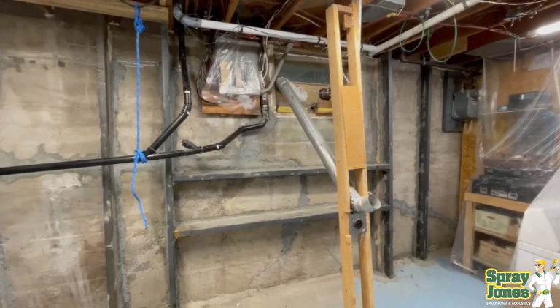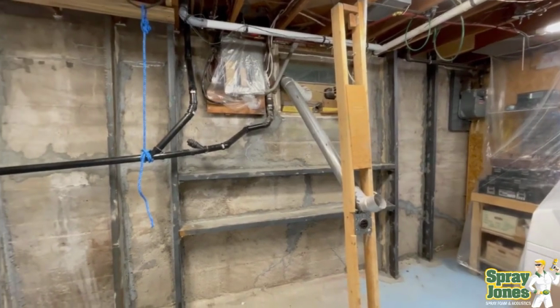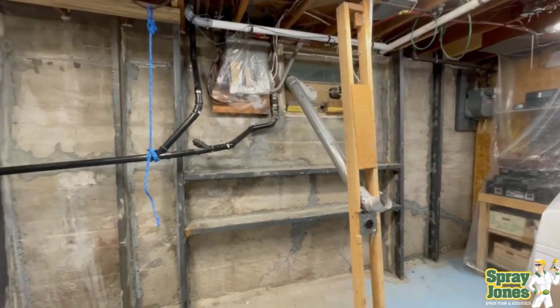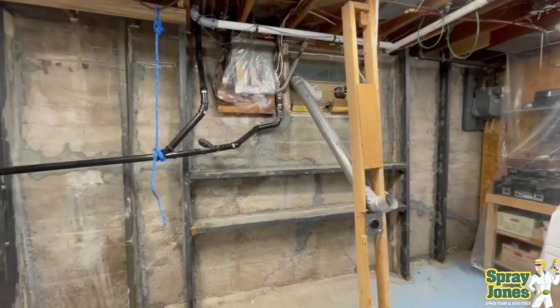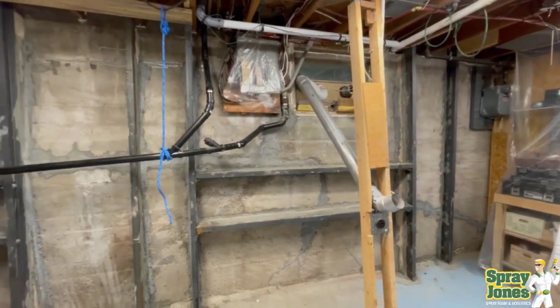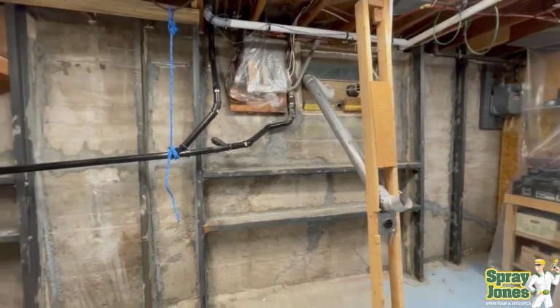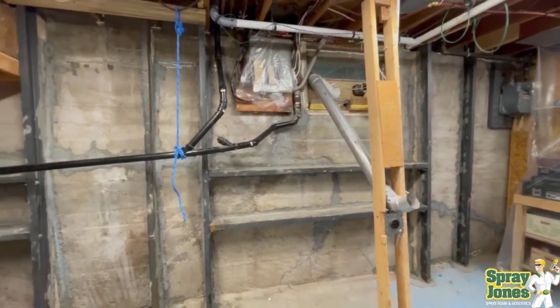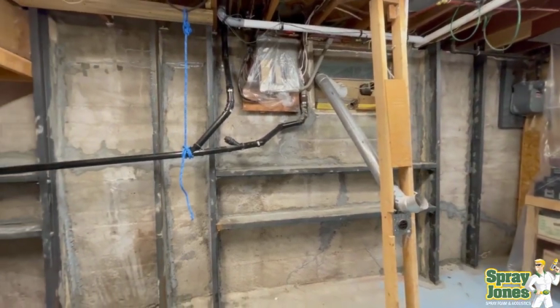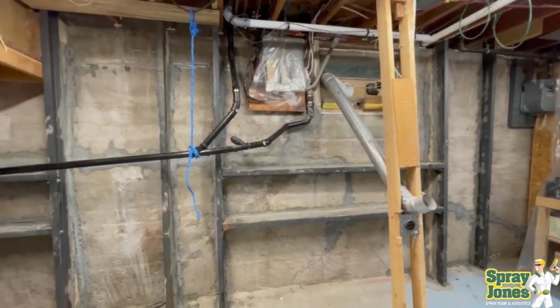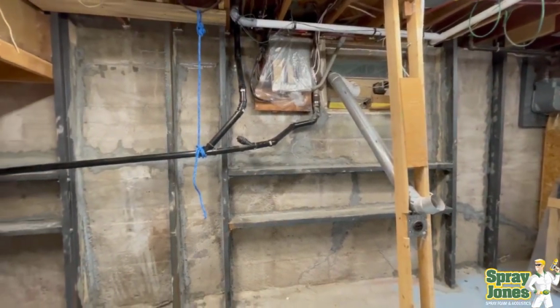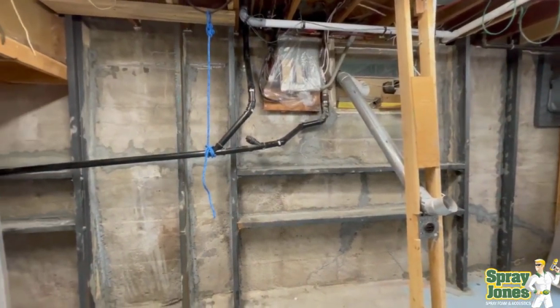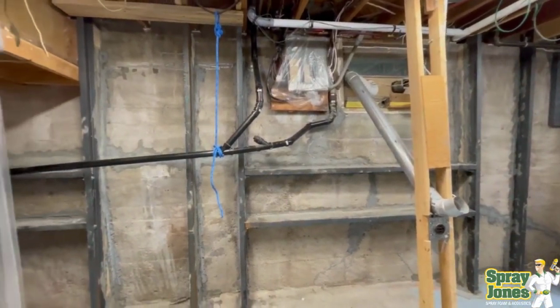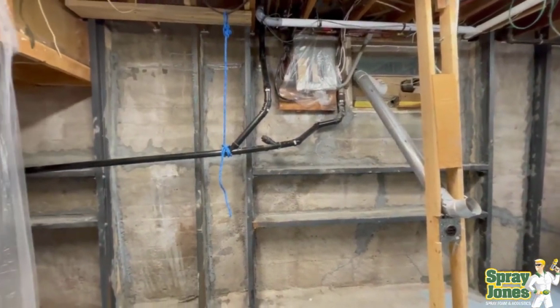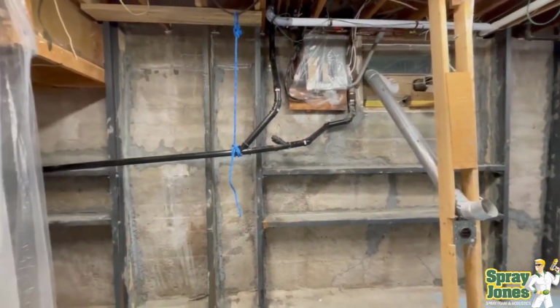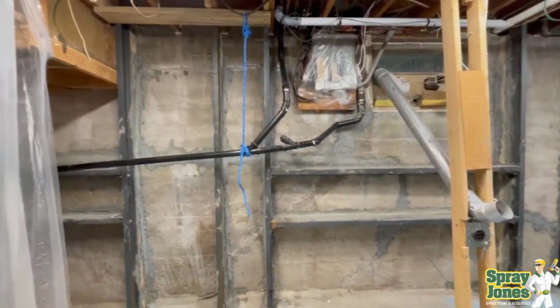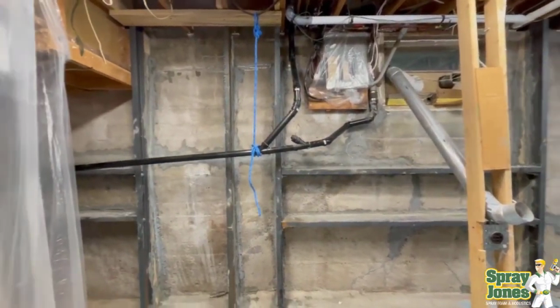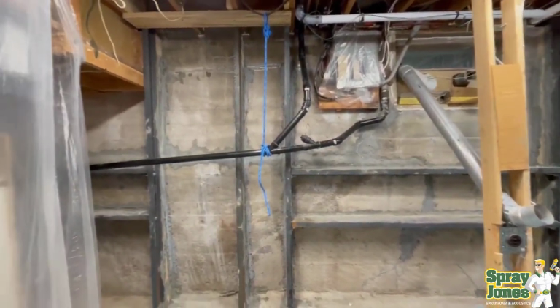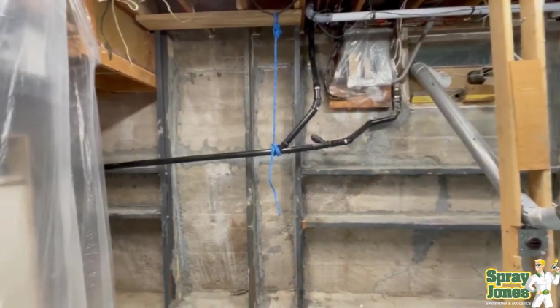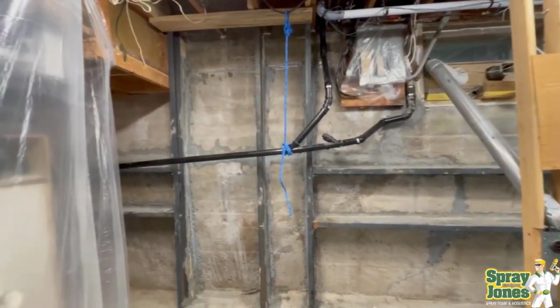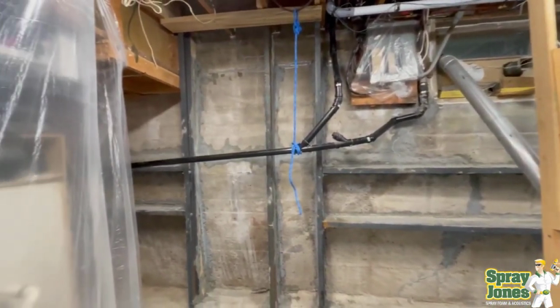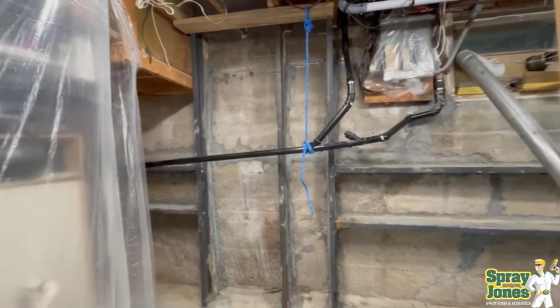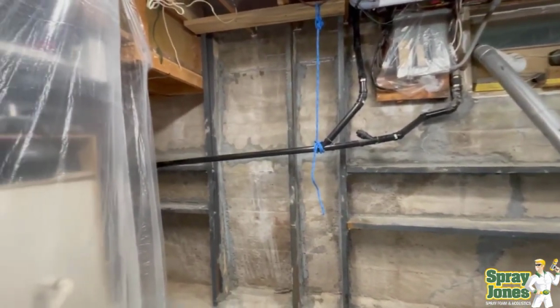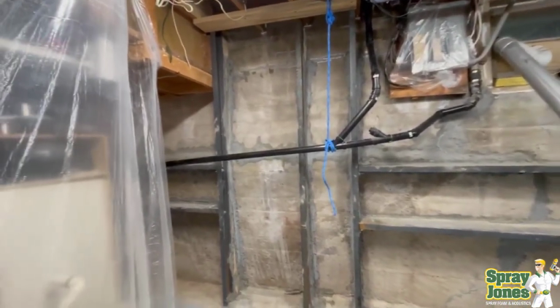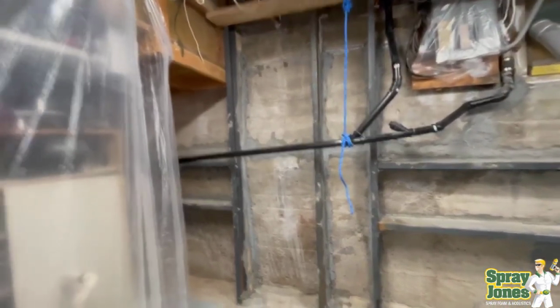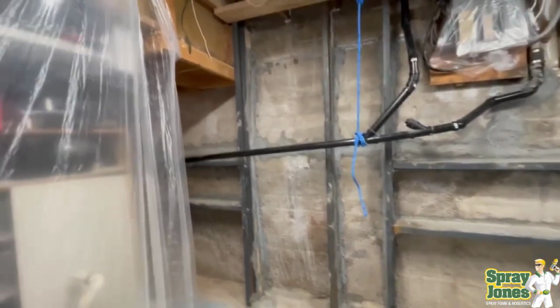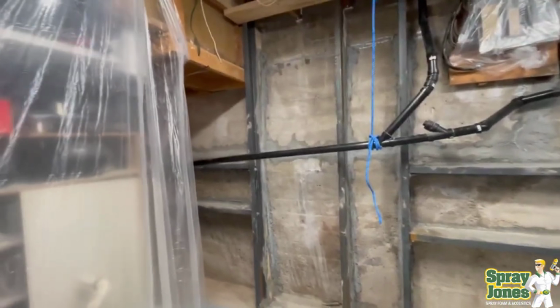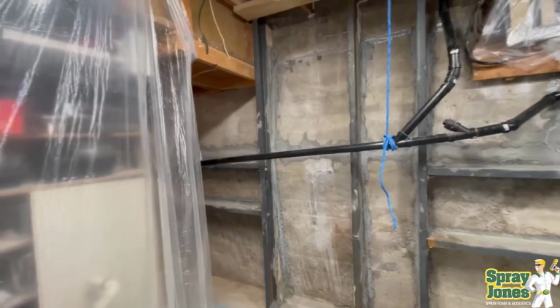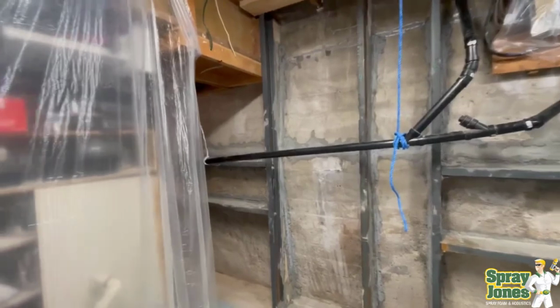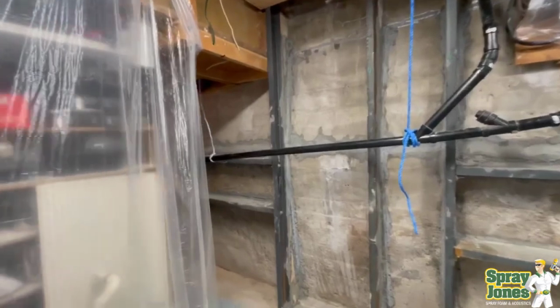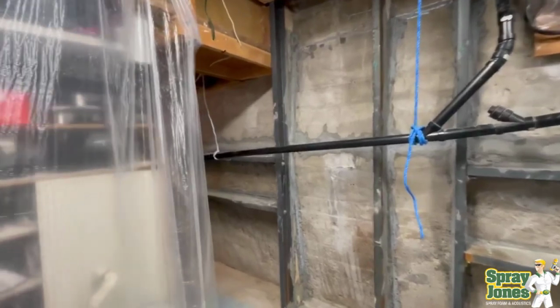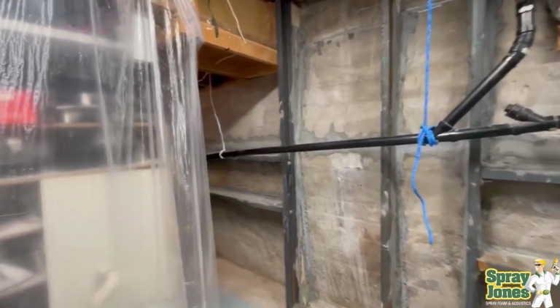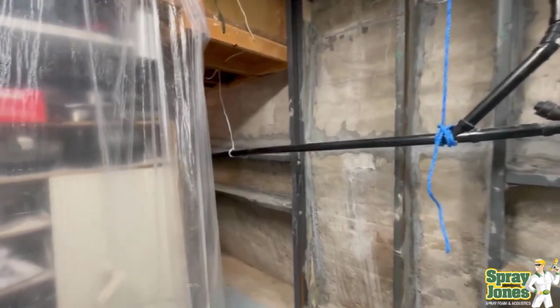Hello everybody. Mike with Spray Jones coming to you with our featured video on a braced basement.